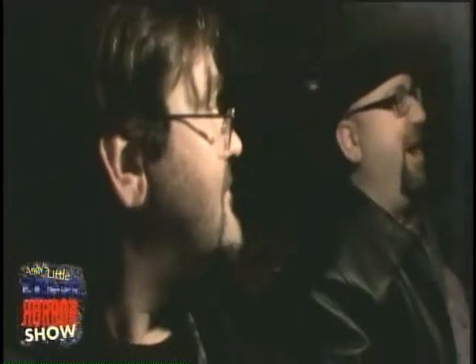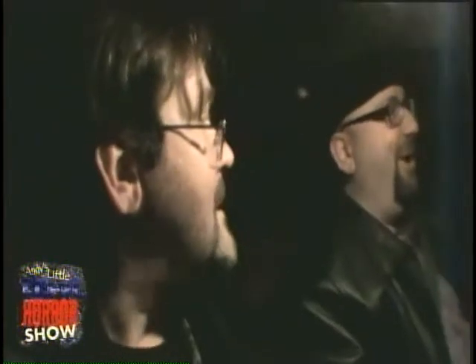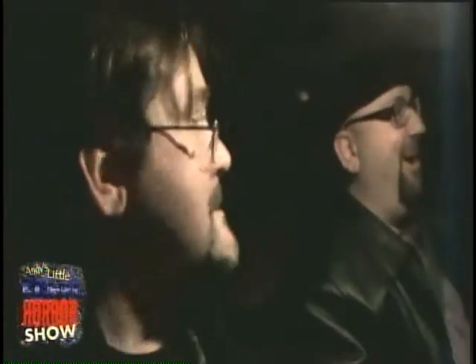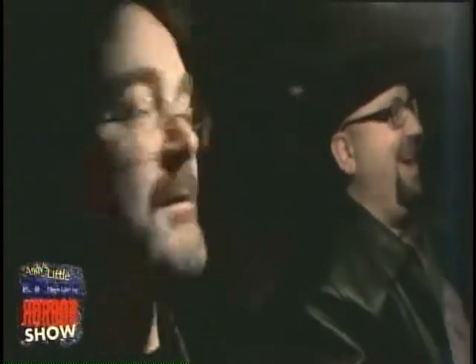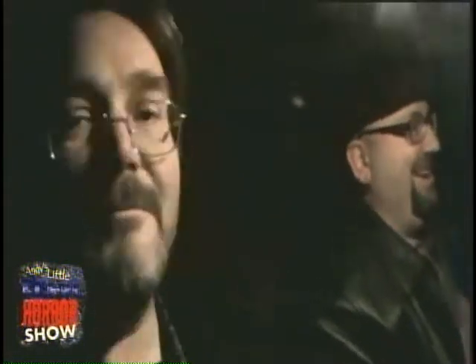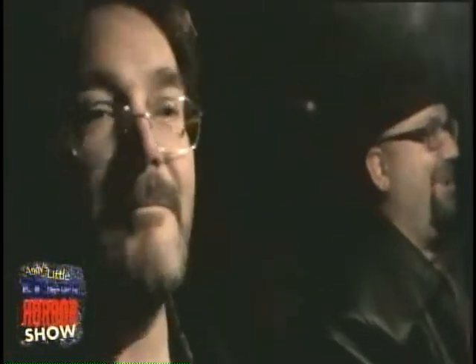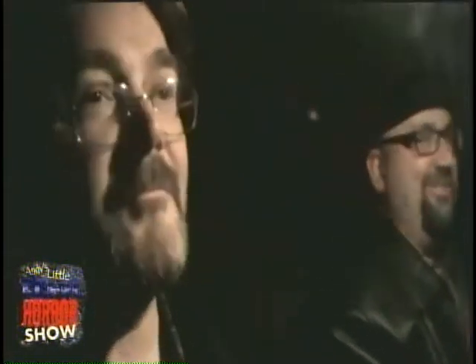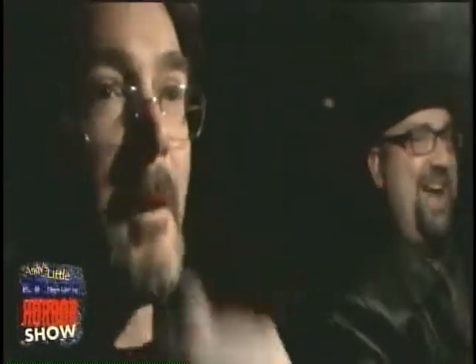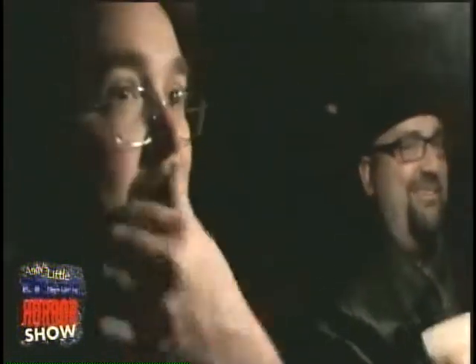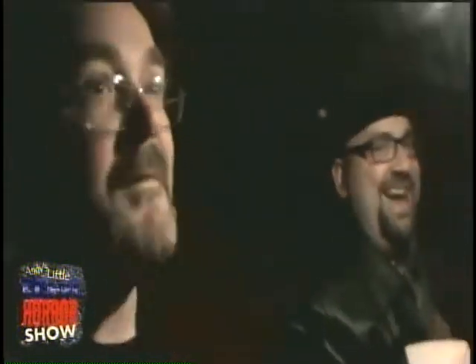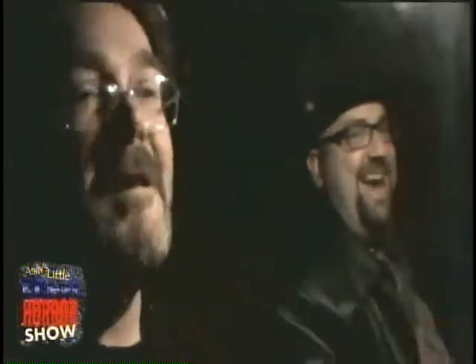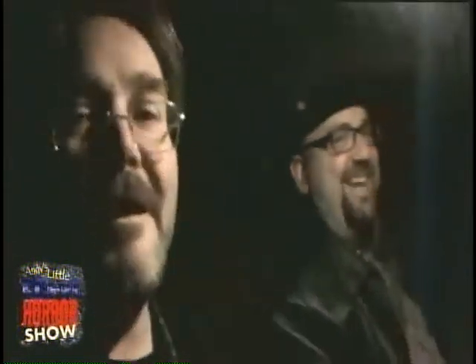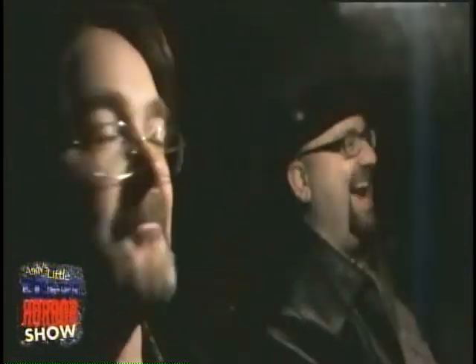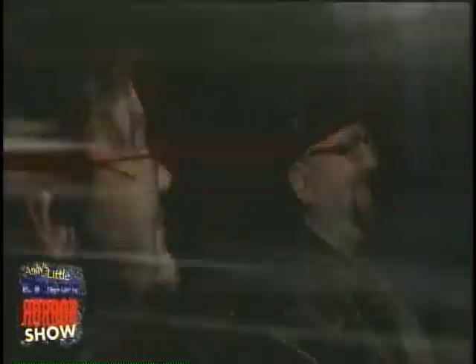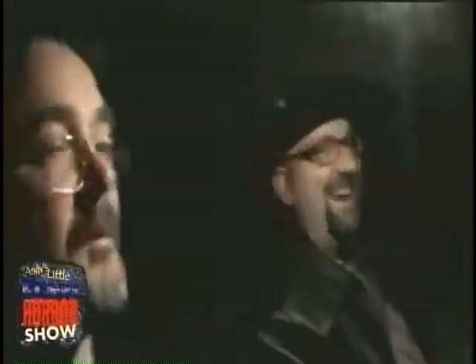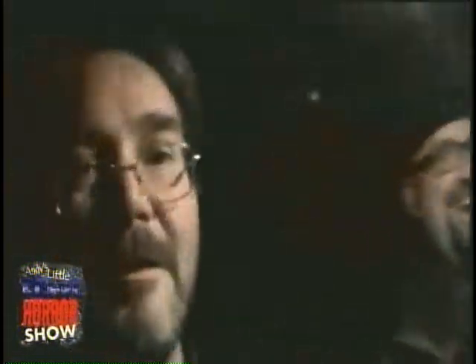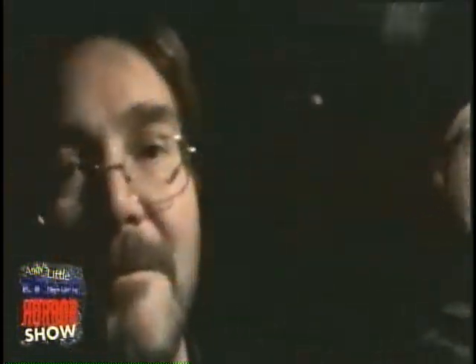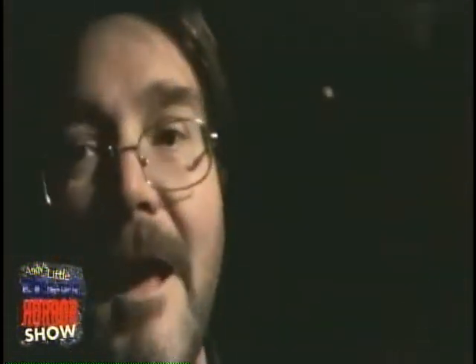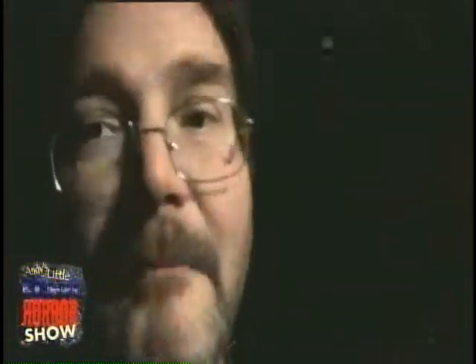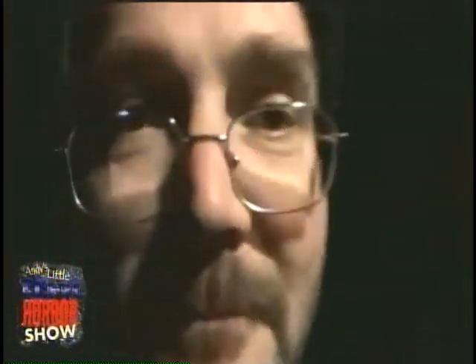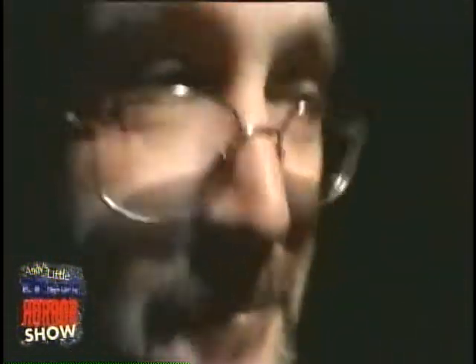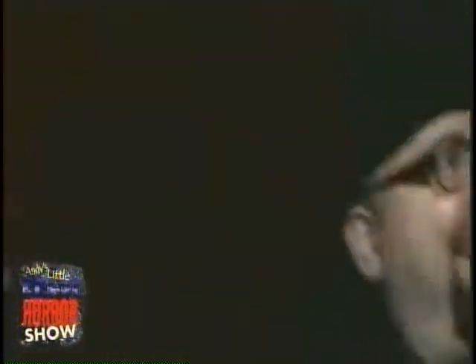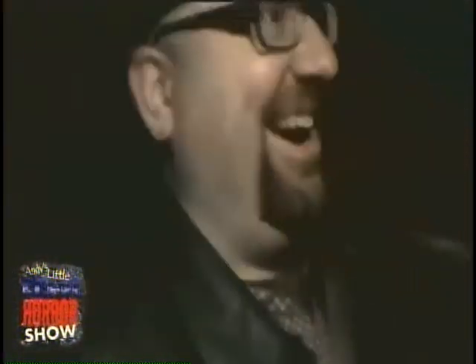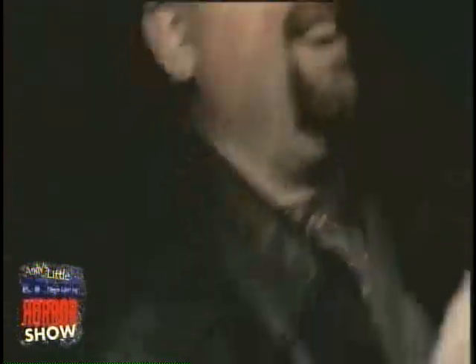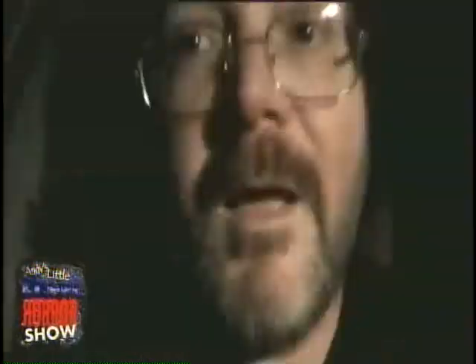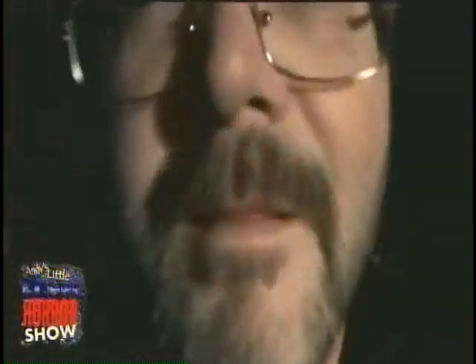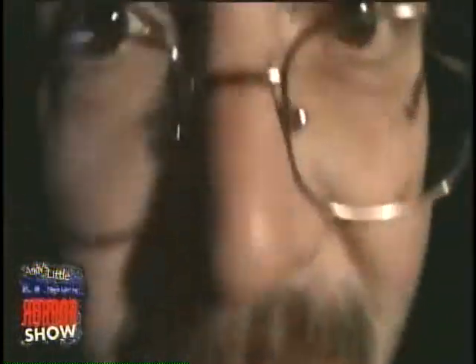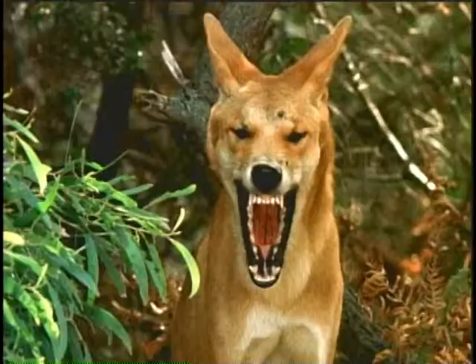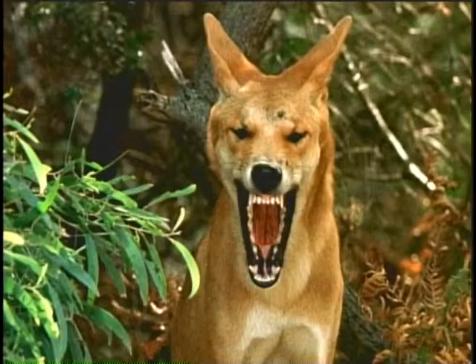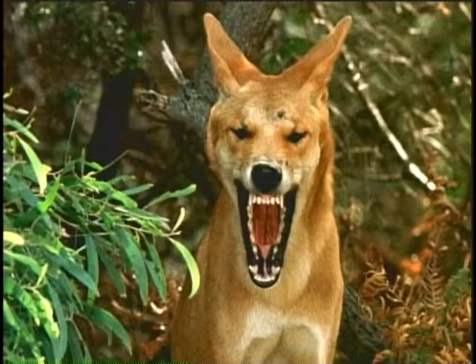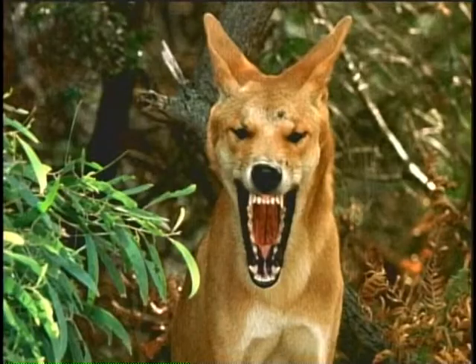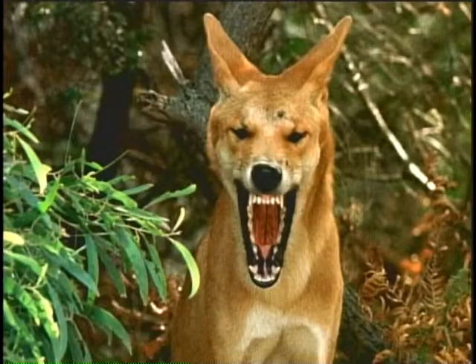Yeah, hey, come on down here. Give me a shirt on the bar. I think a dingo's got your baby.